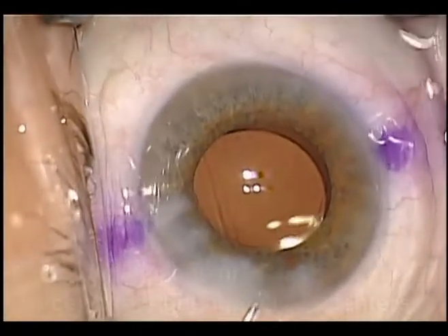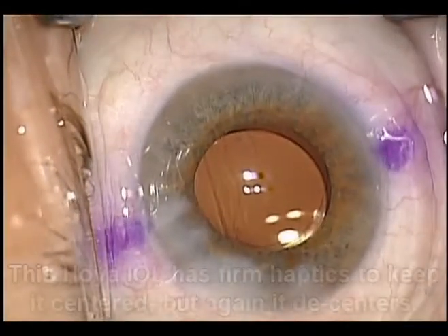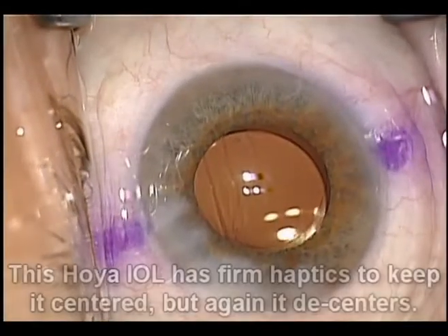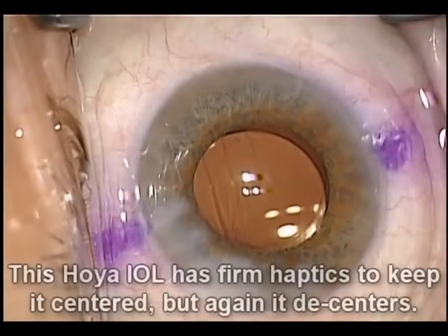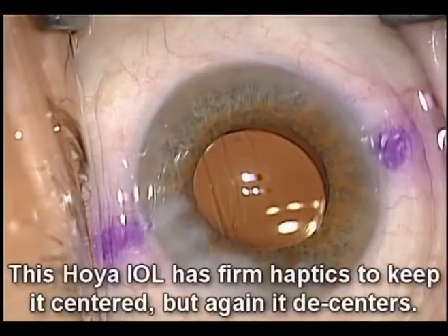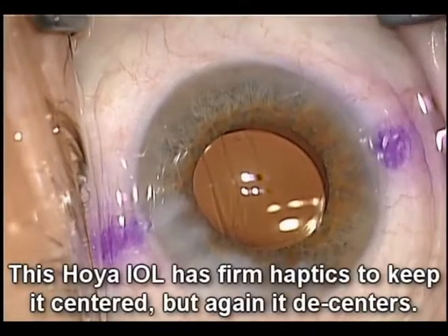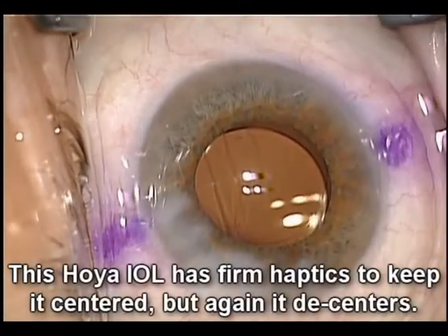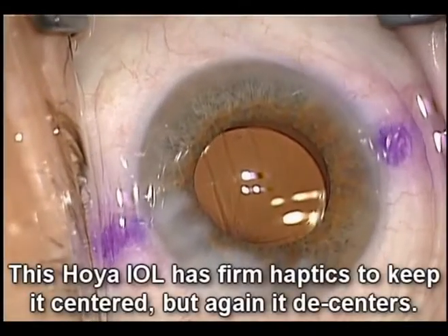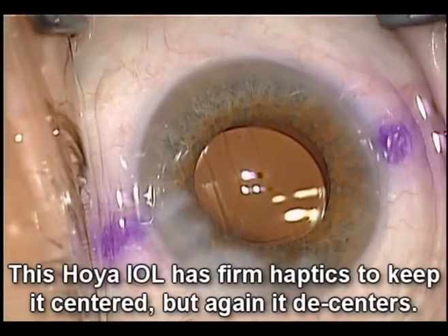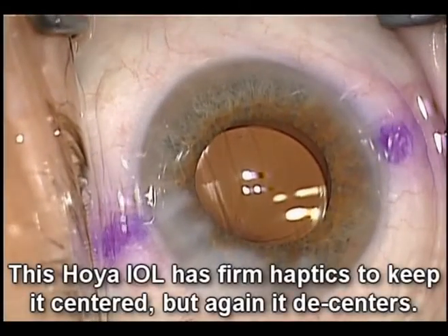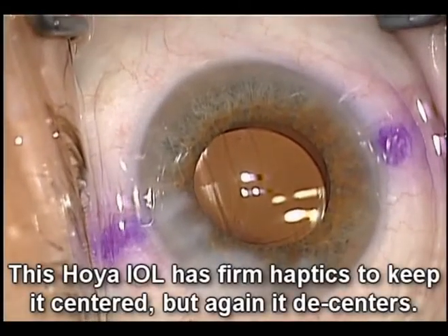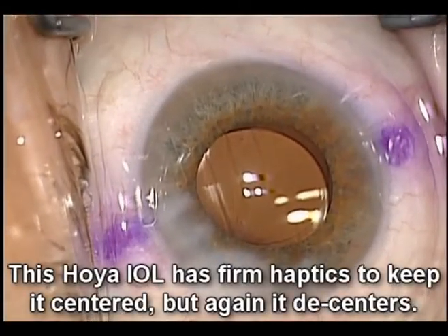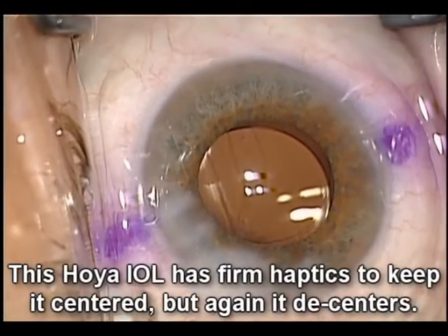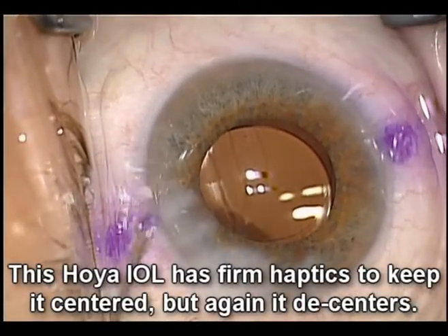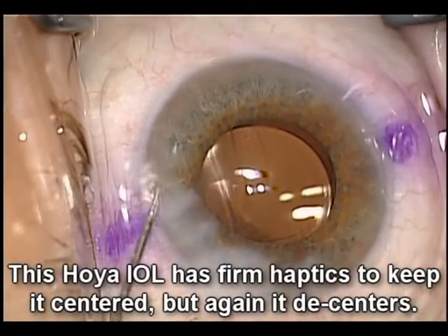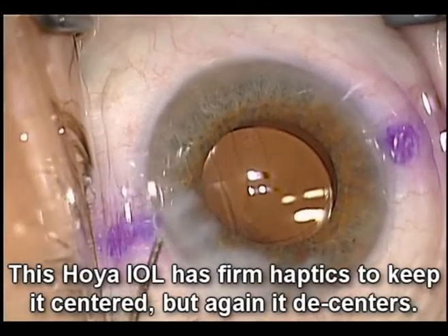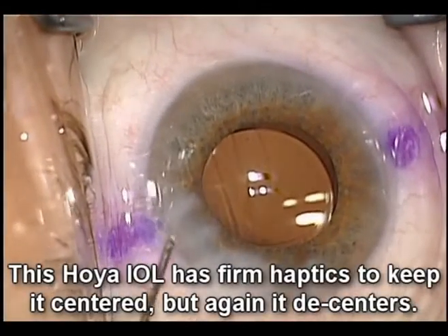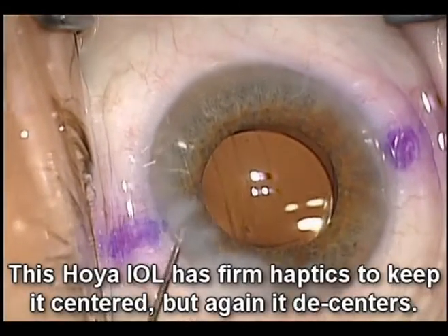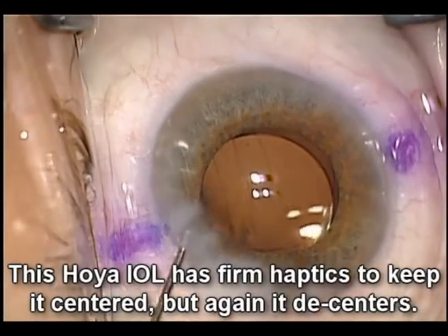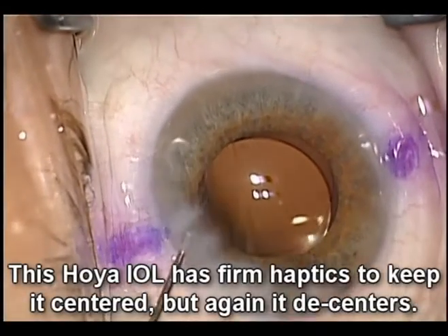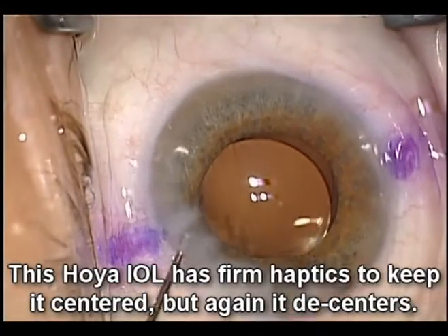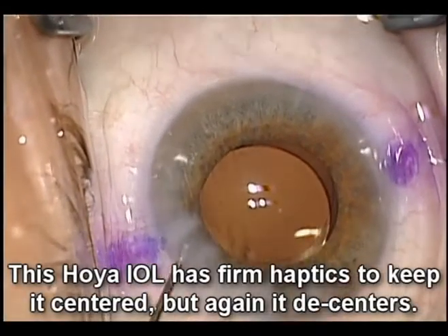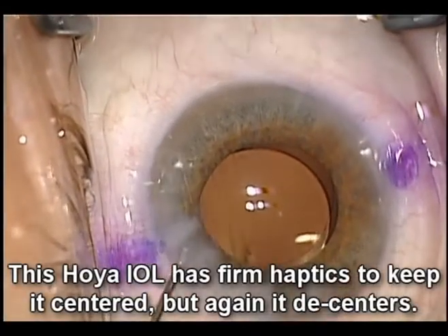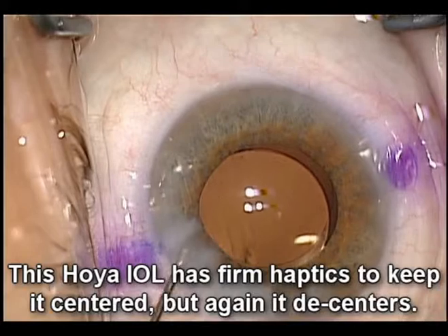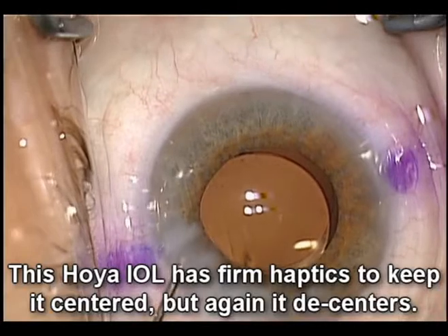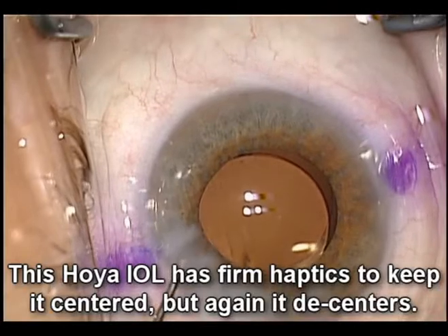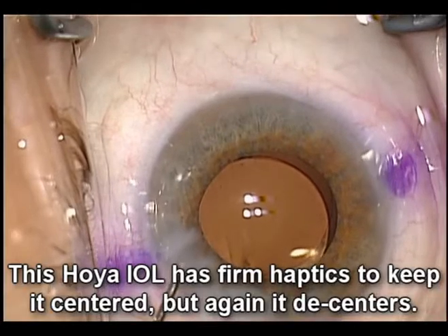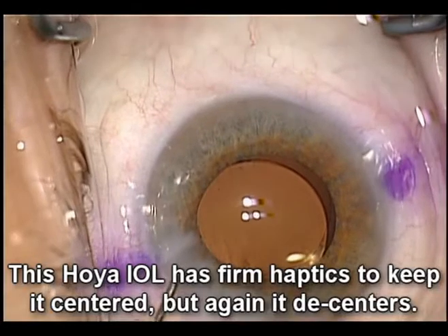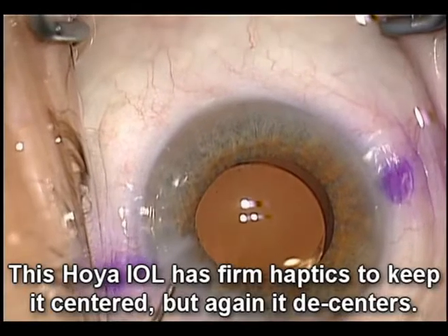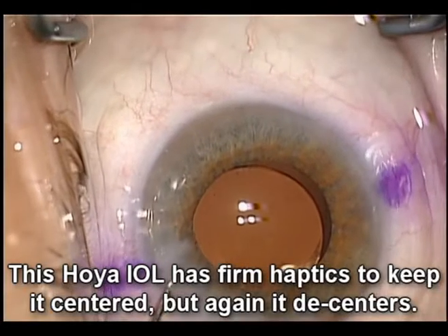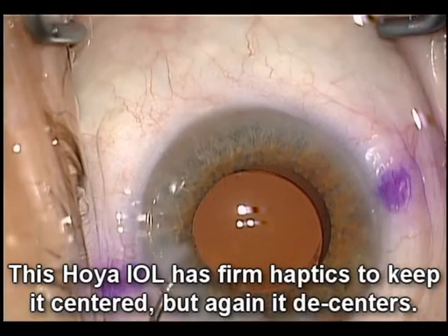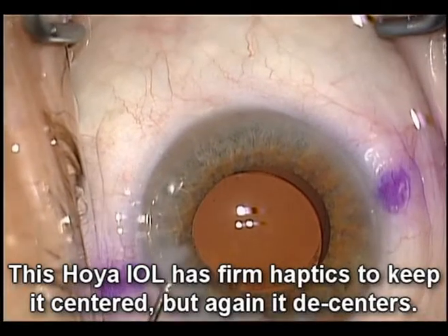With this Hoya lens, the haptics are firm, so you'd expect beautiful centration. So something's not right here.